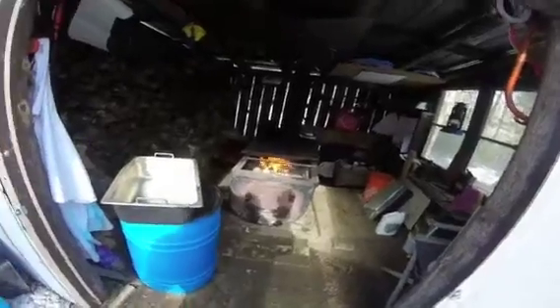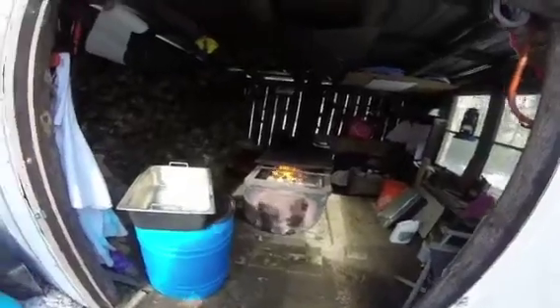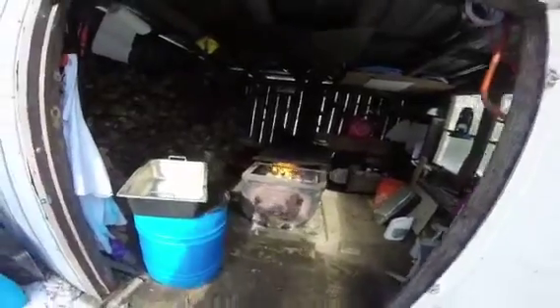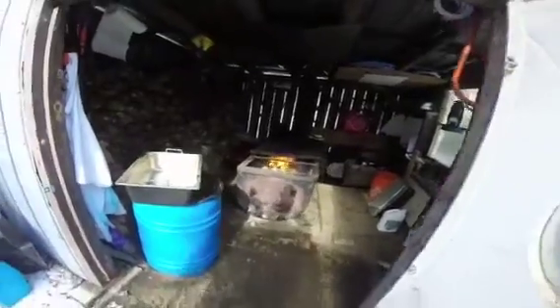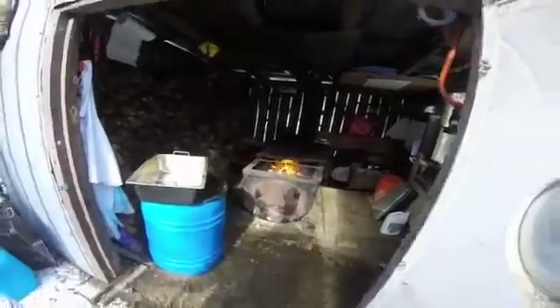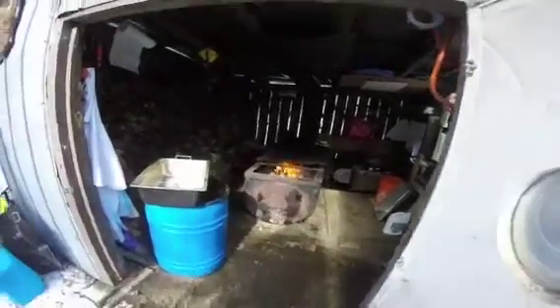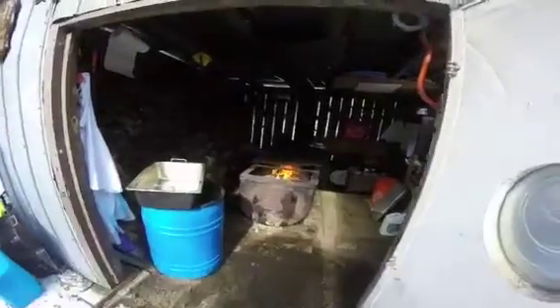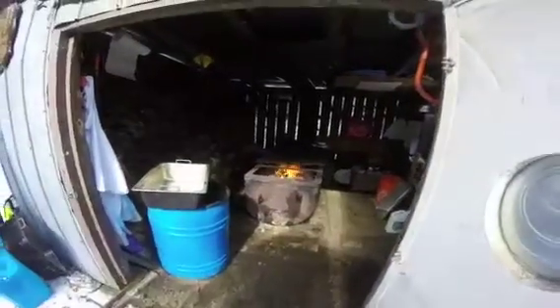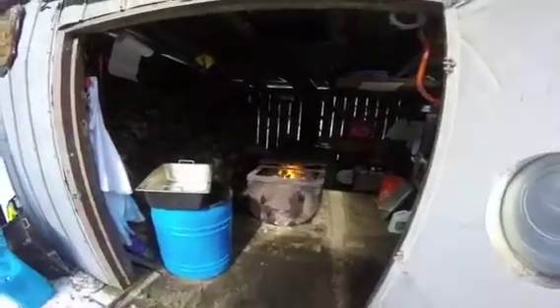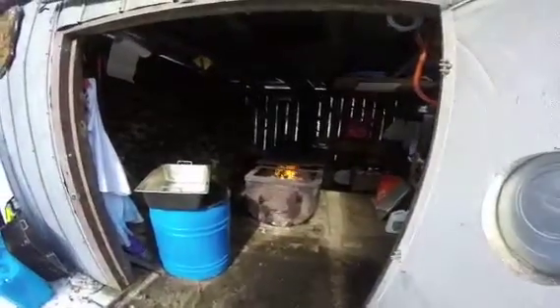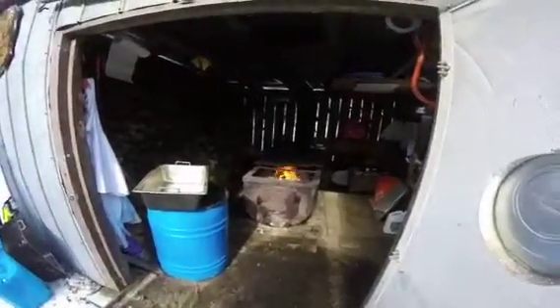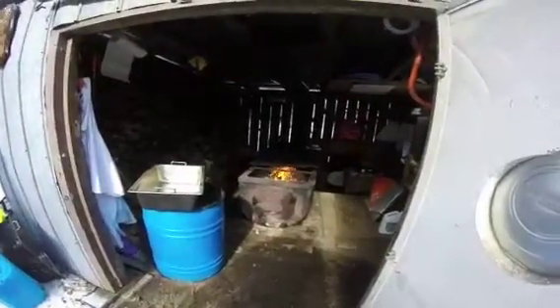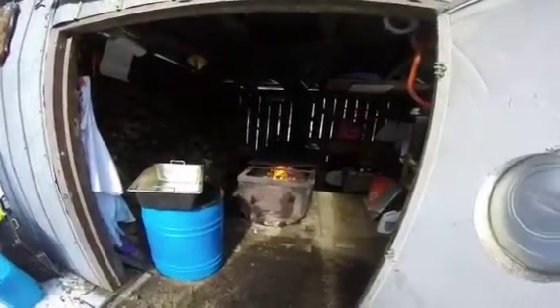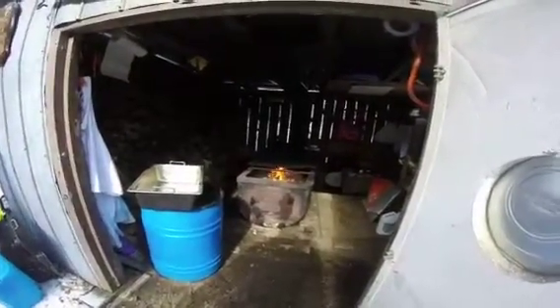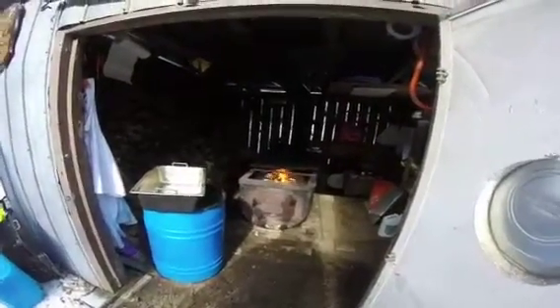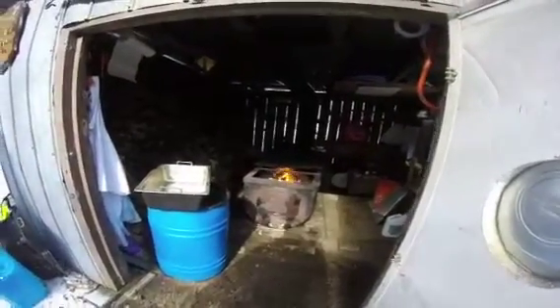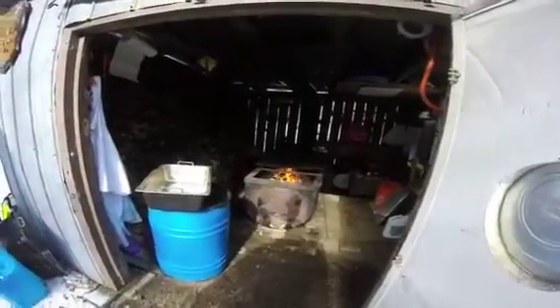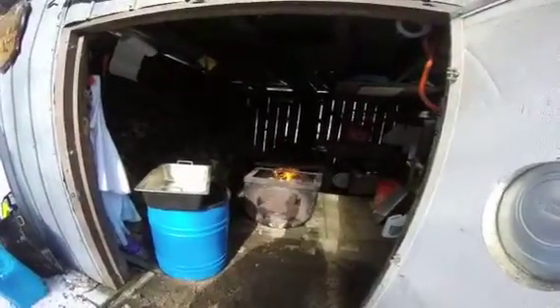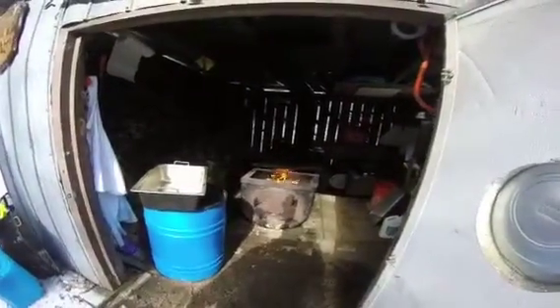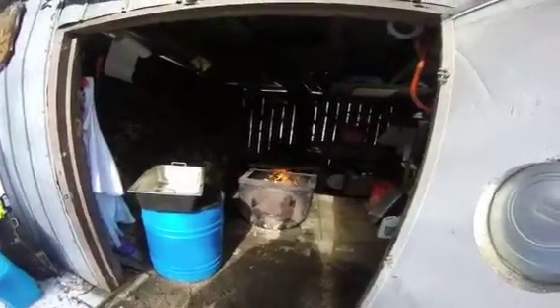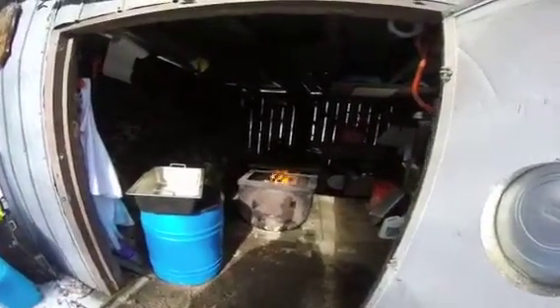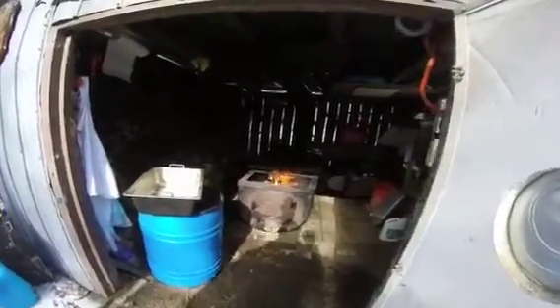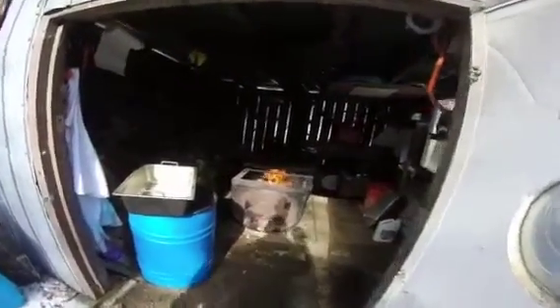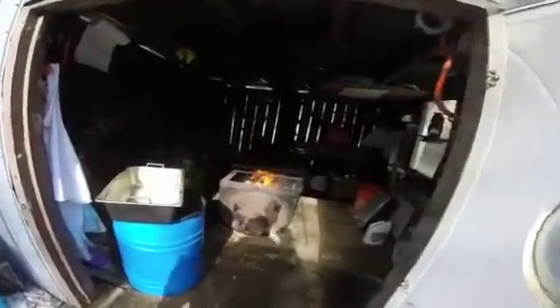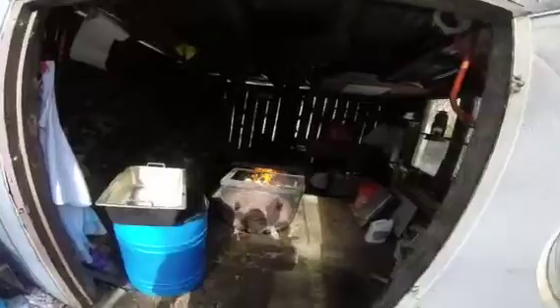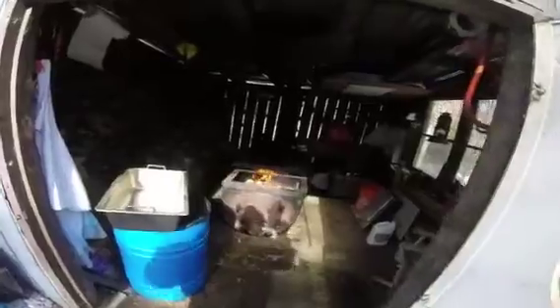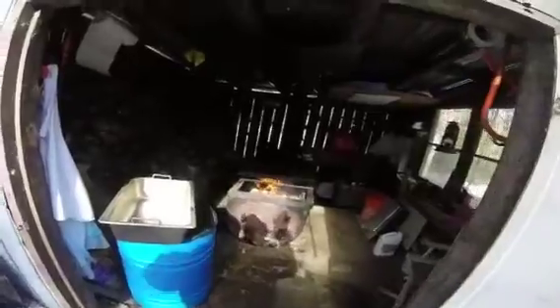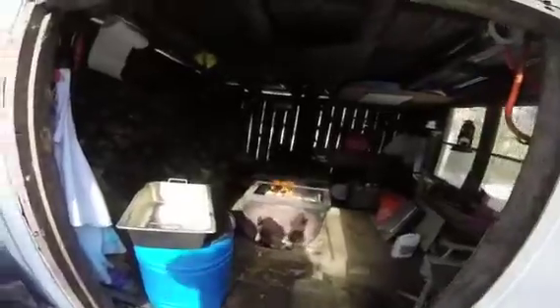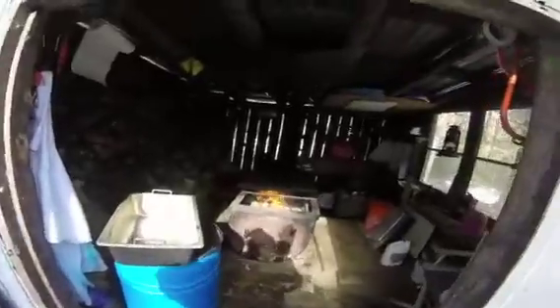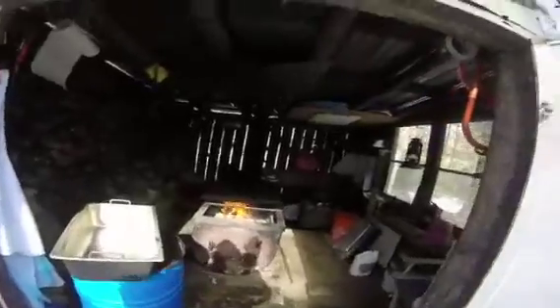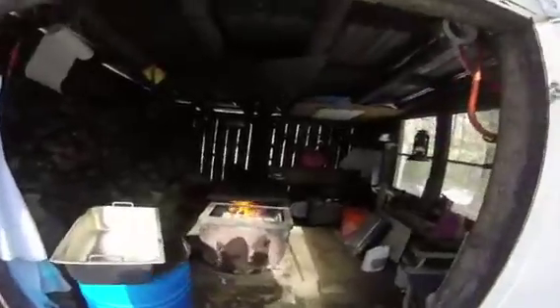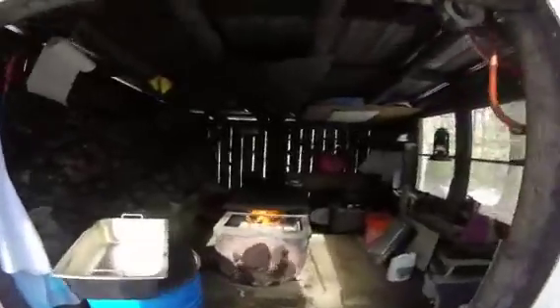Fire's going good, we've got lots of good coals. You can see the kettles are going there, so here we go.